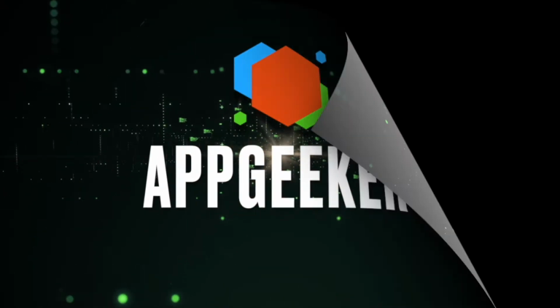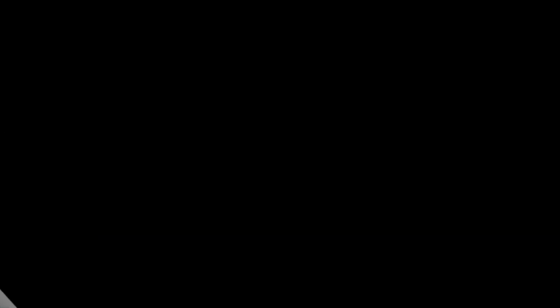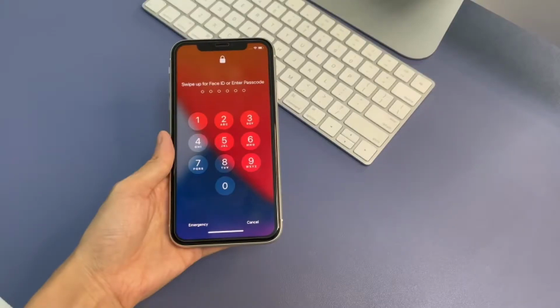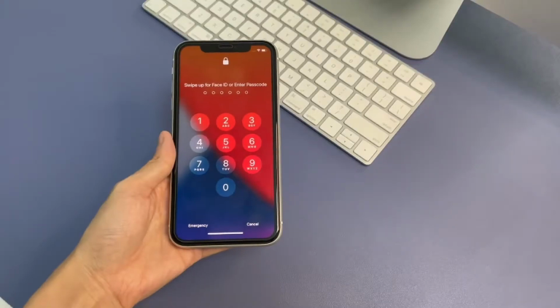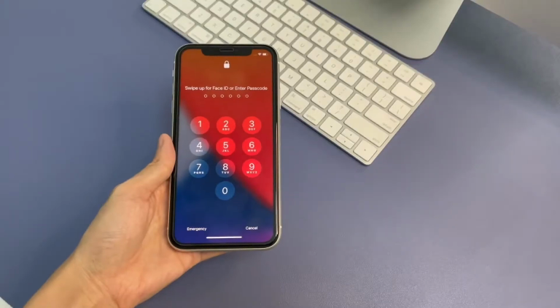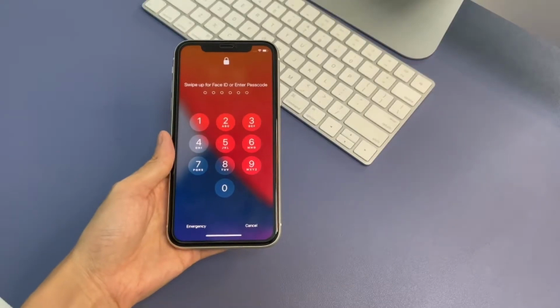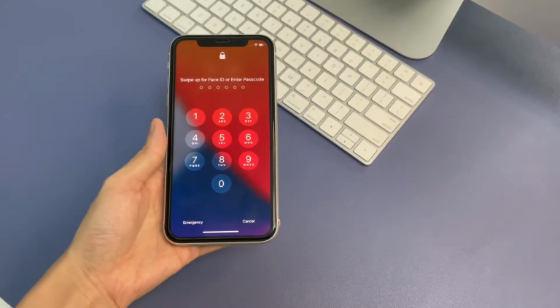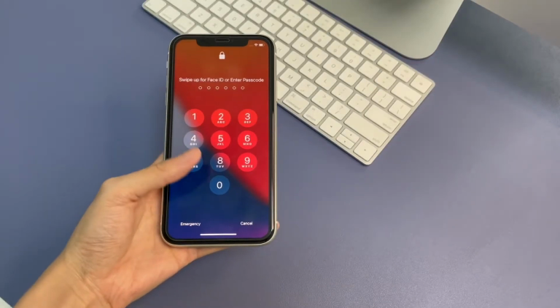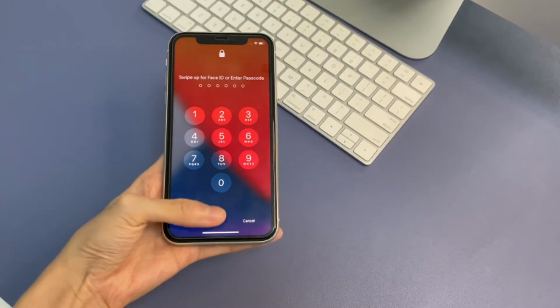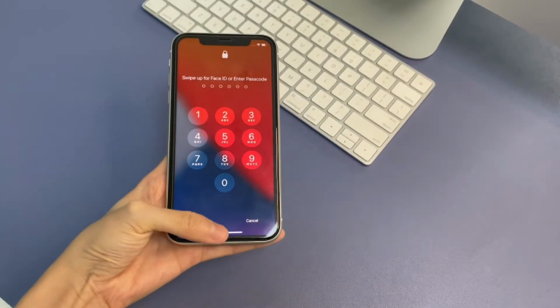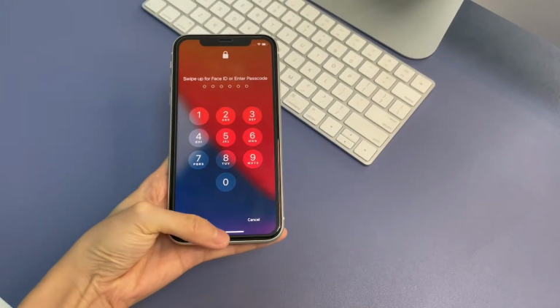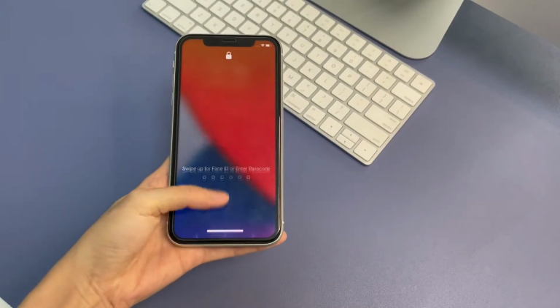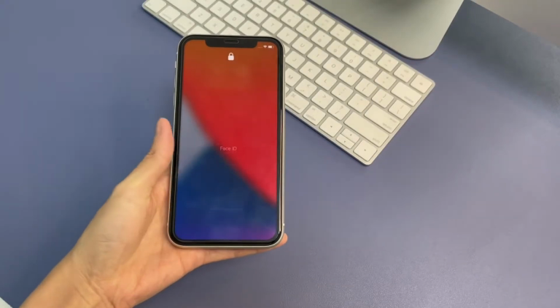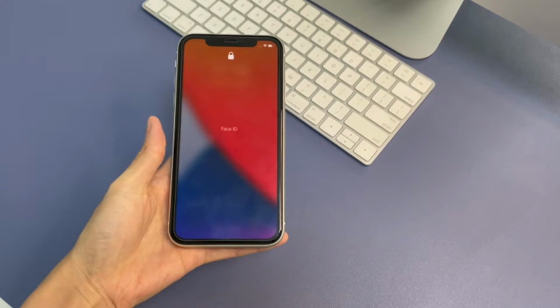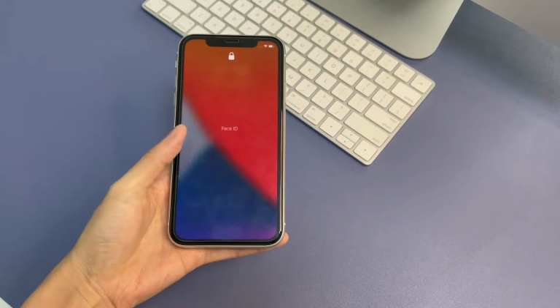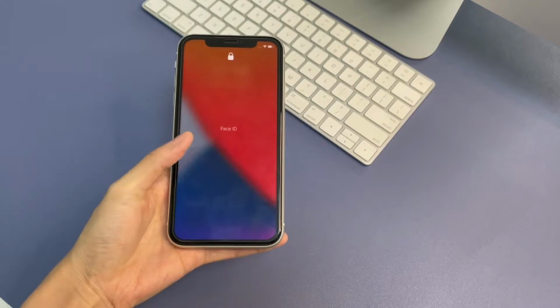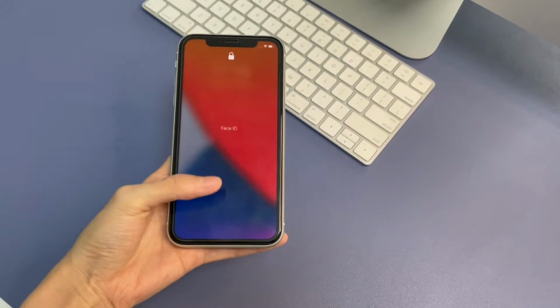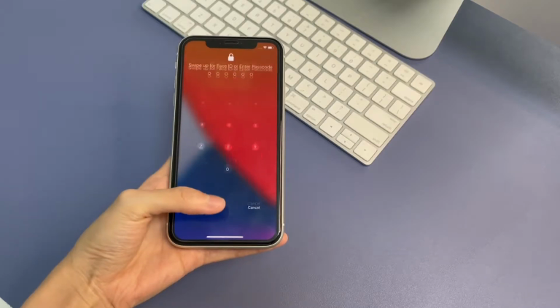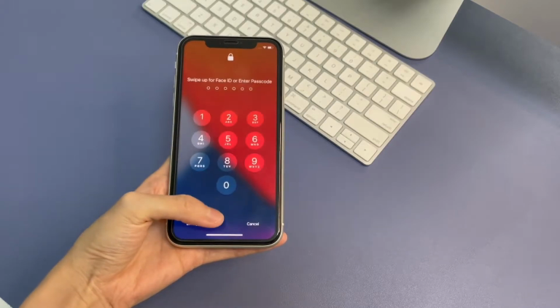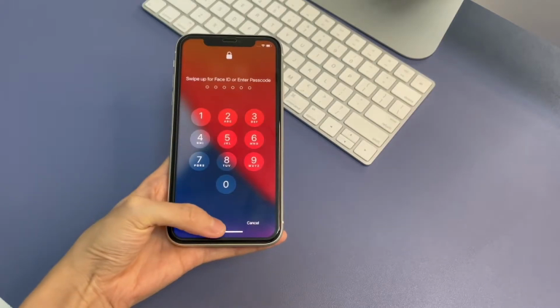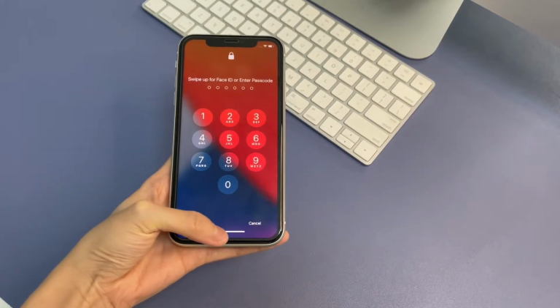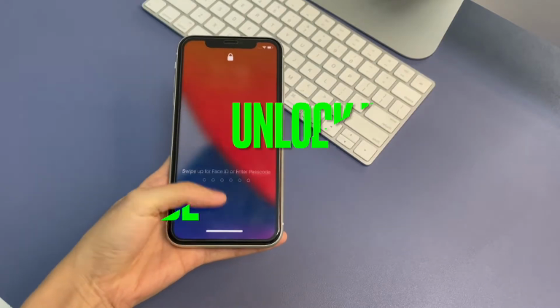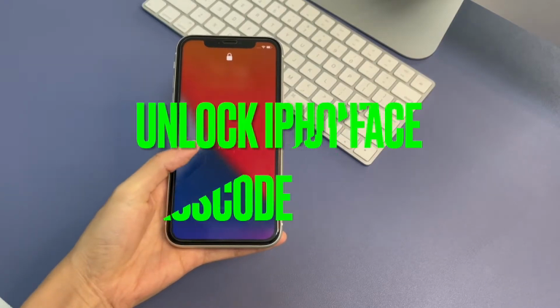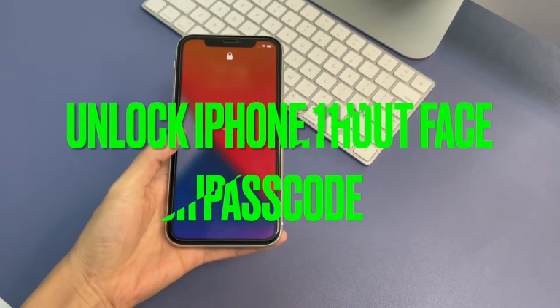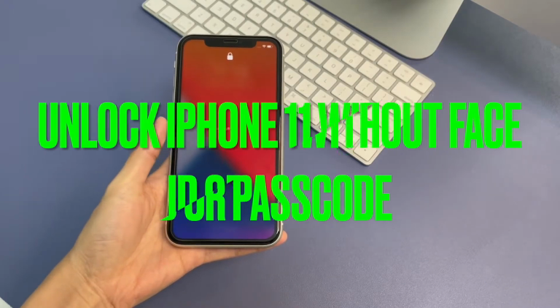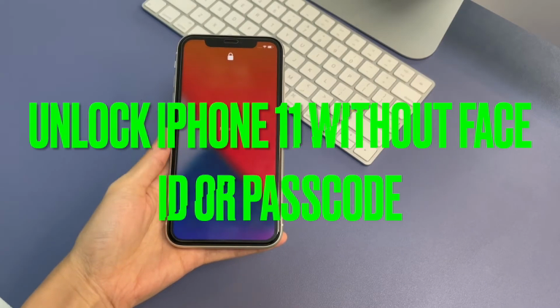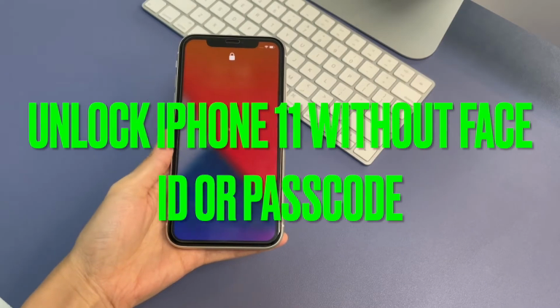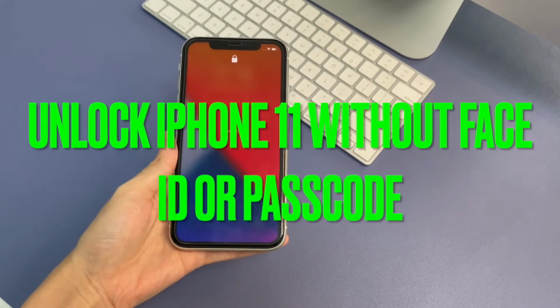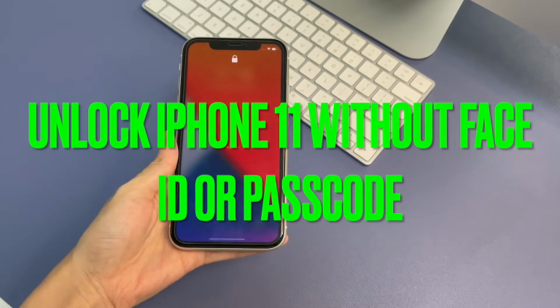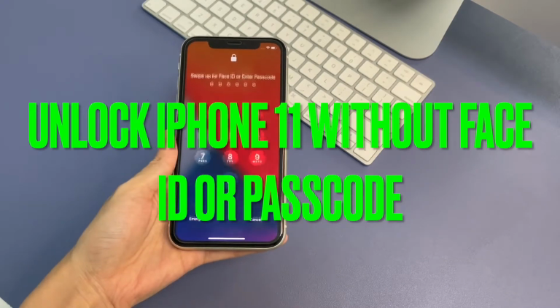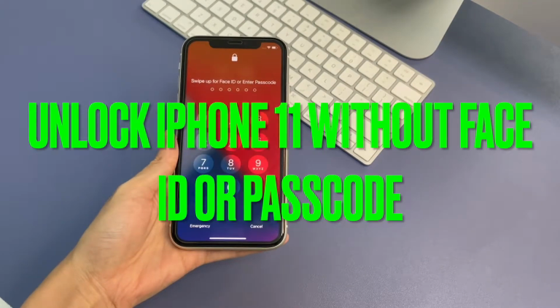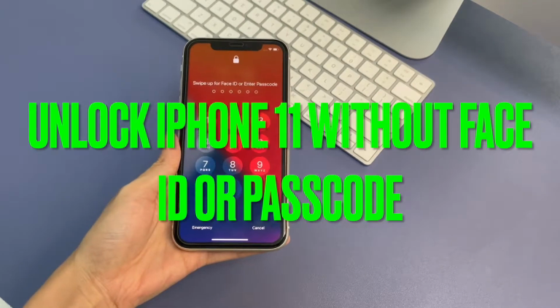Hey, what's up guys! Today I'll be showing you some simple ways that can be used to unlock iPhone 11 without Face ID or passcode.